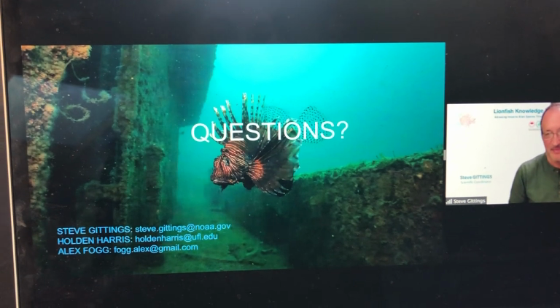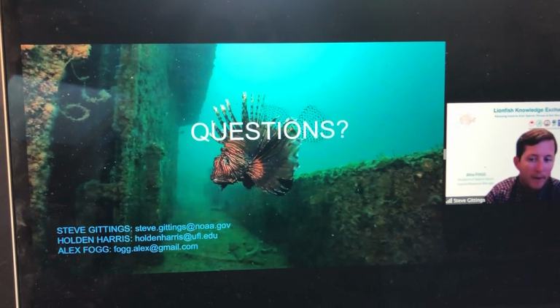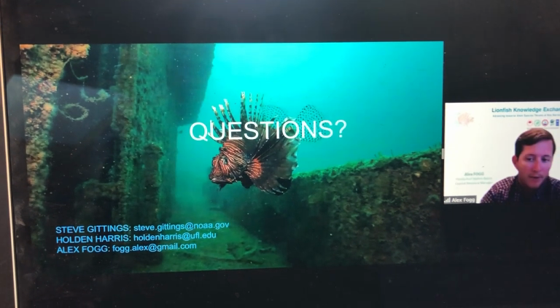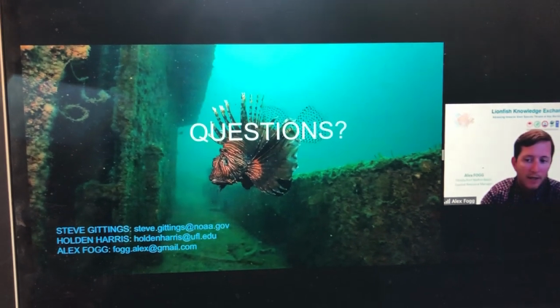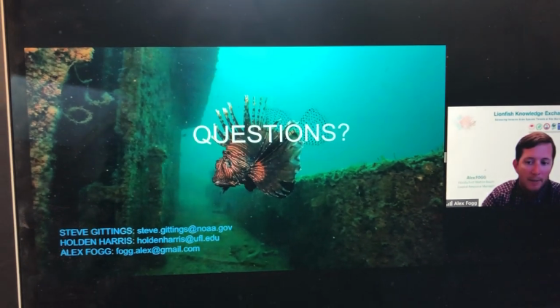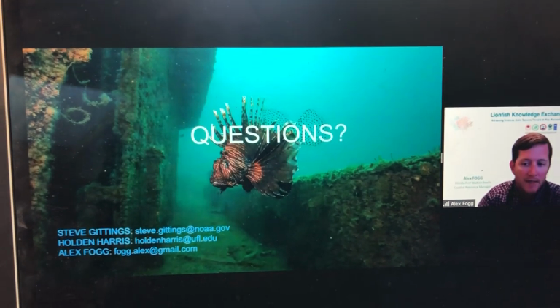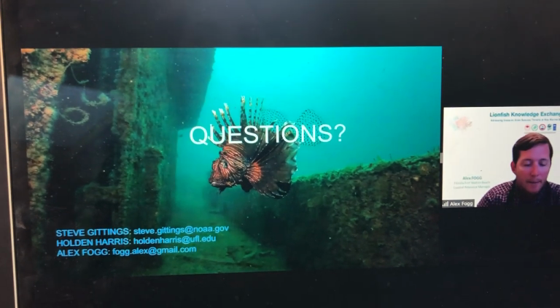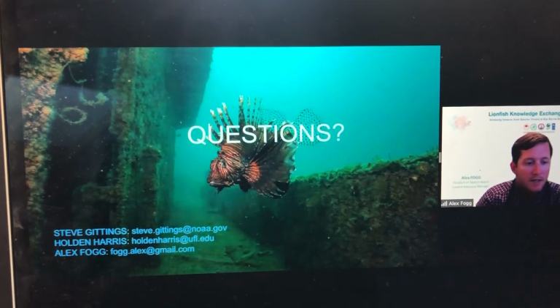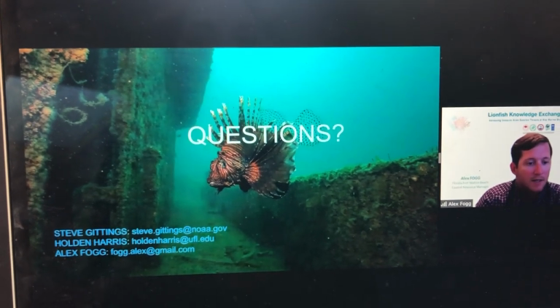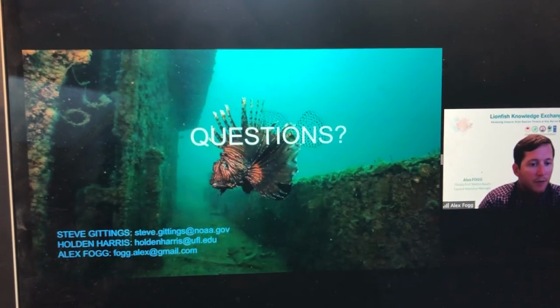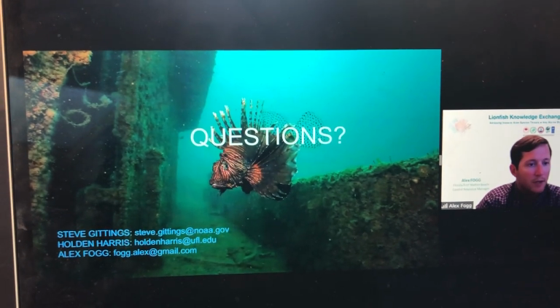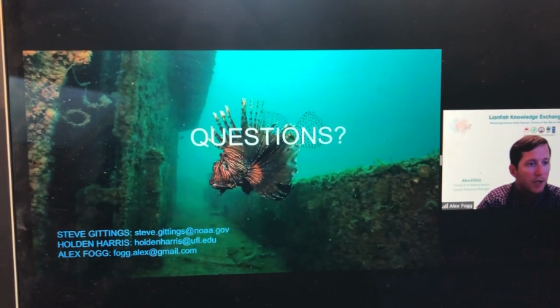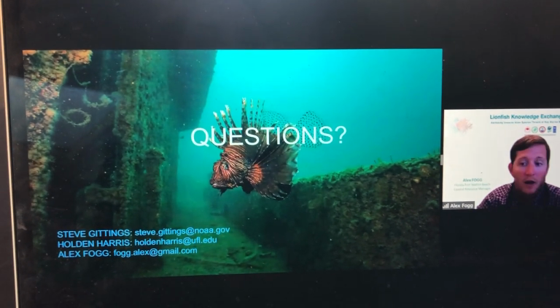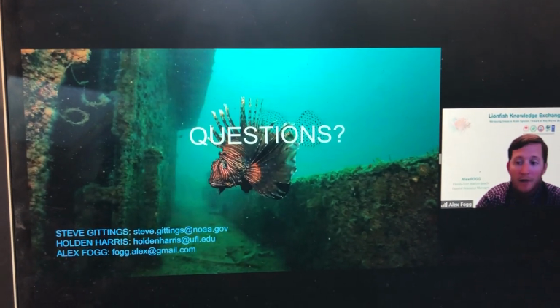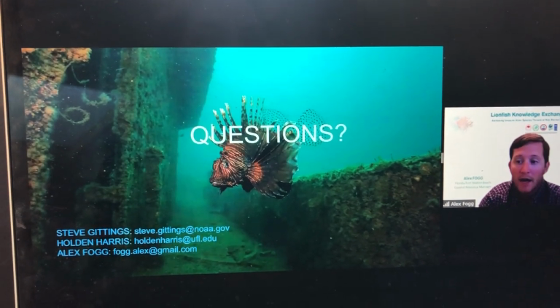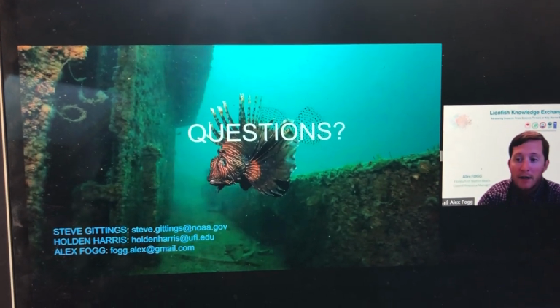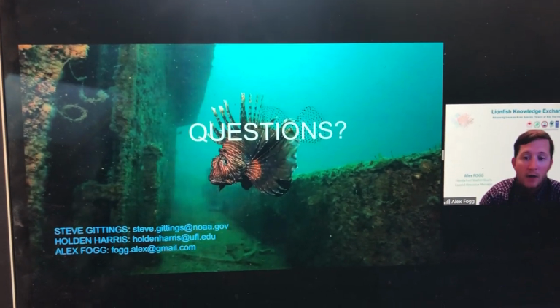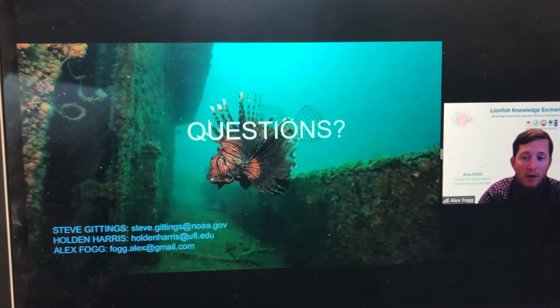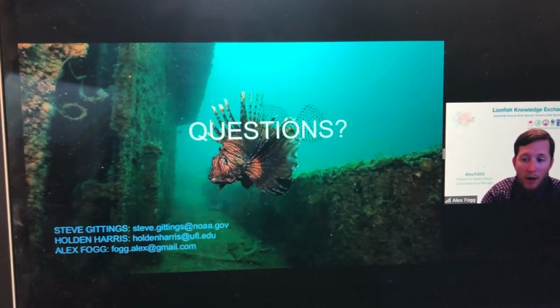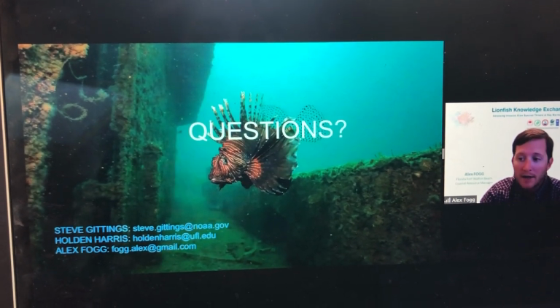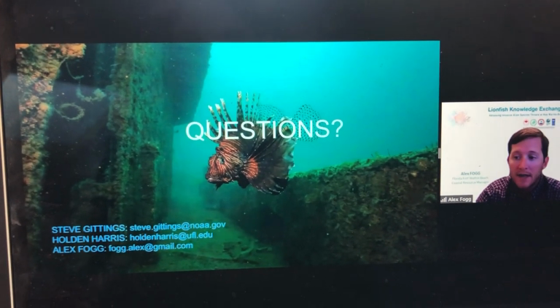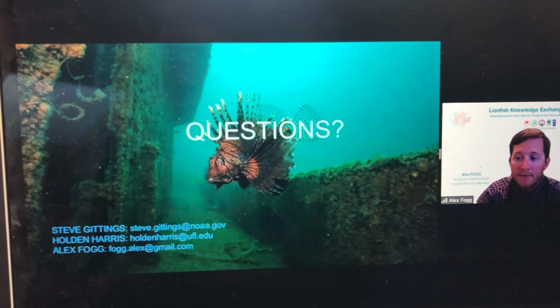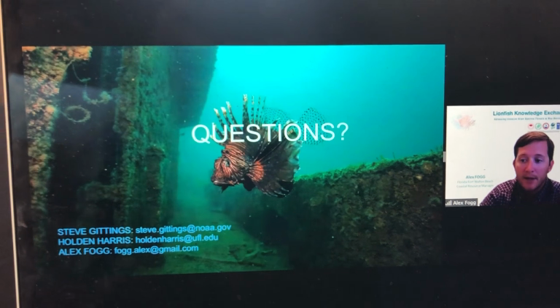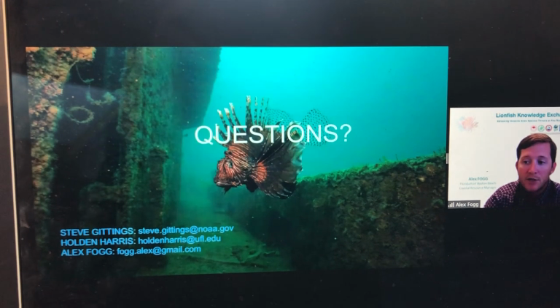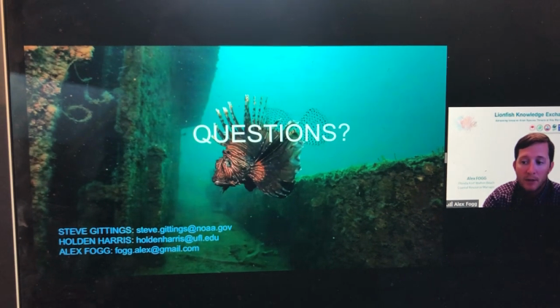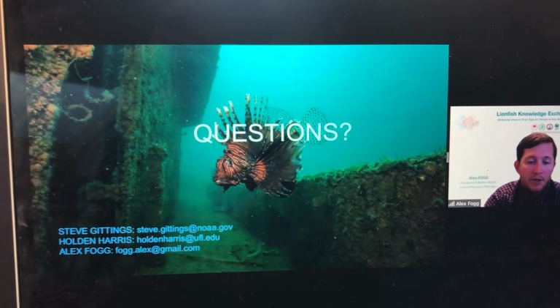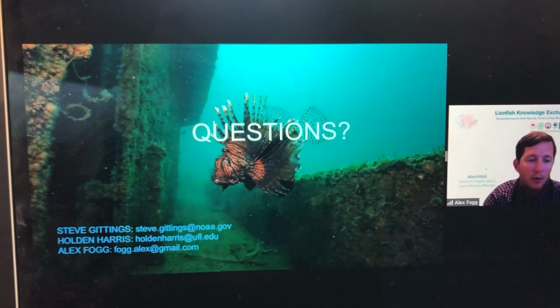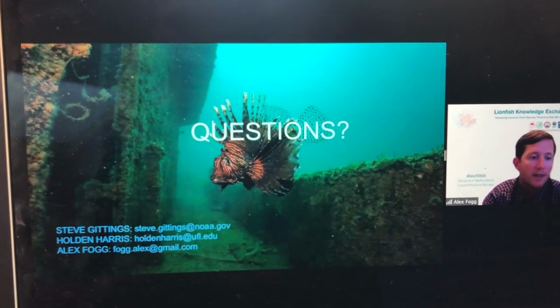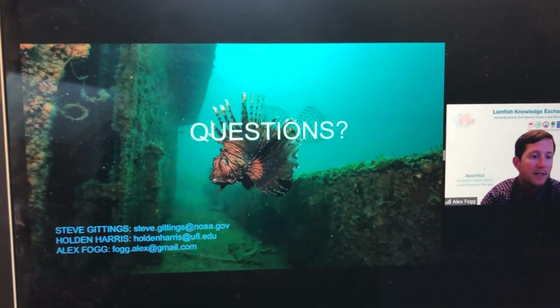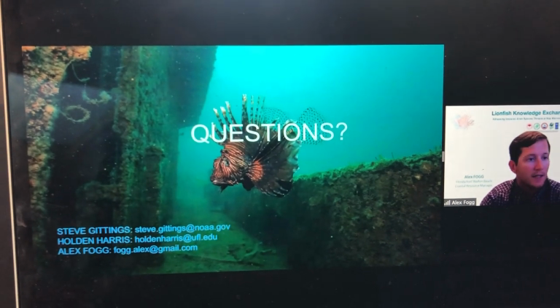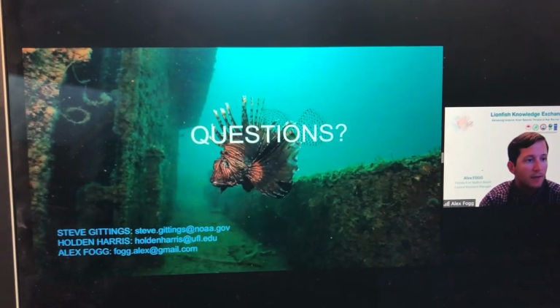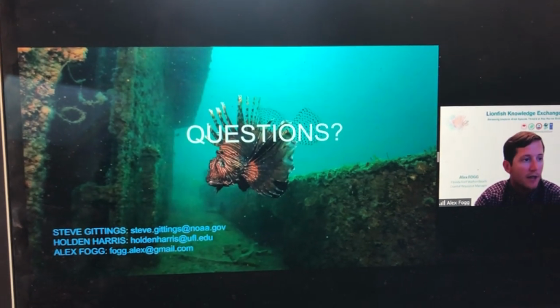We're going to go into much more detail about these topics. If you want to talk offline, here's all of our contact information. Please don't hesitate to reach out.